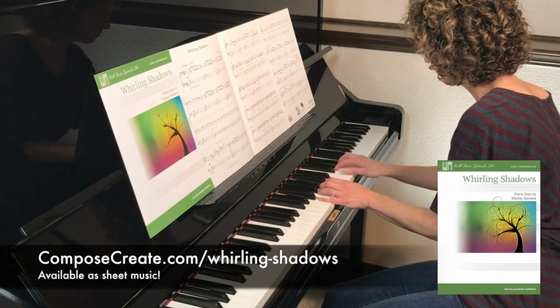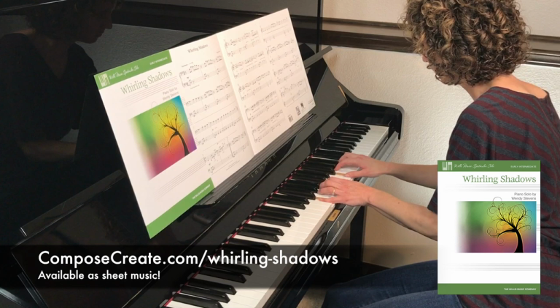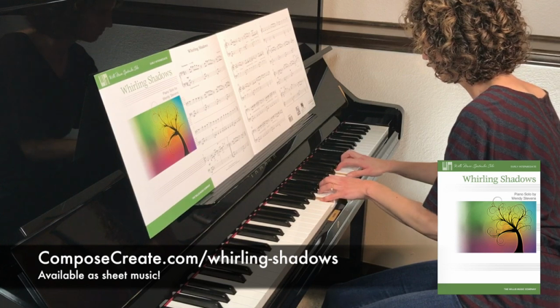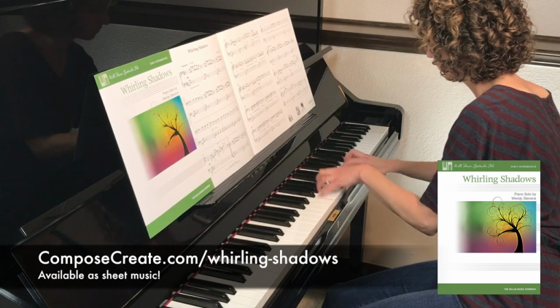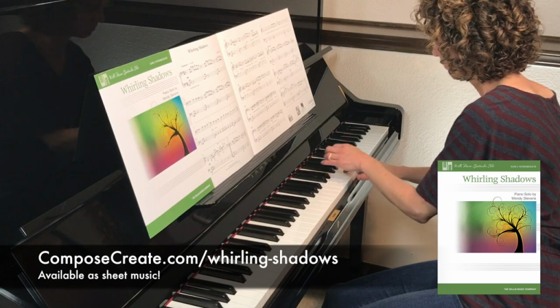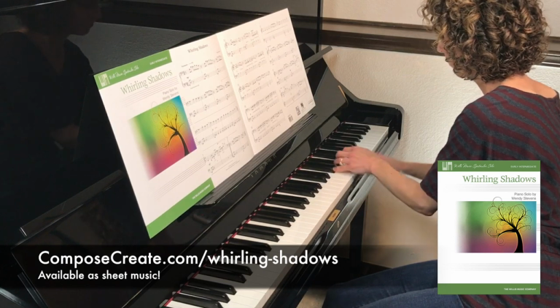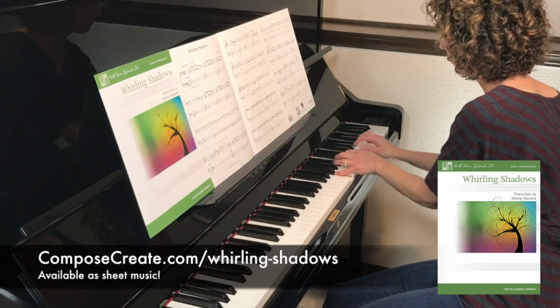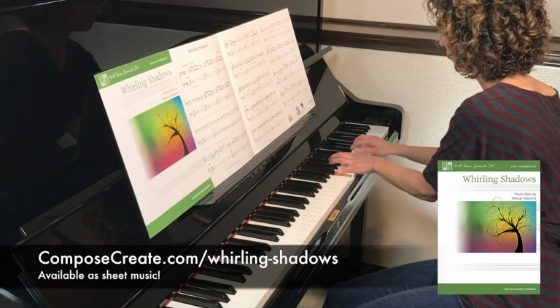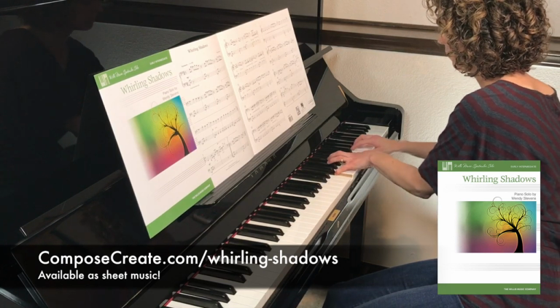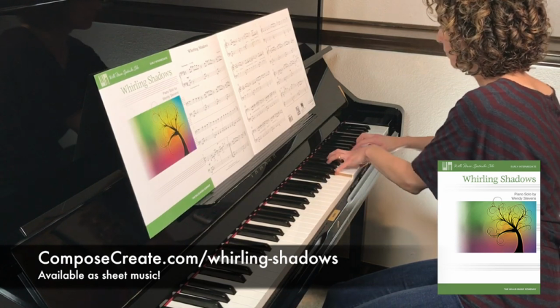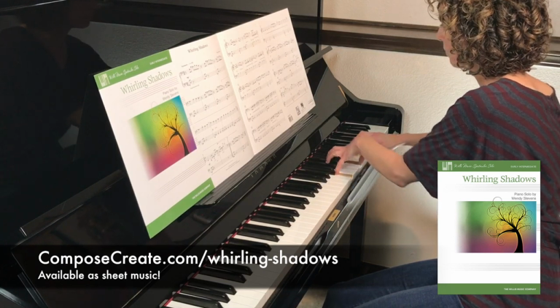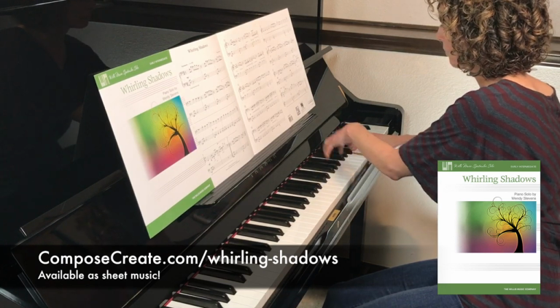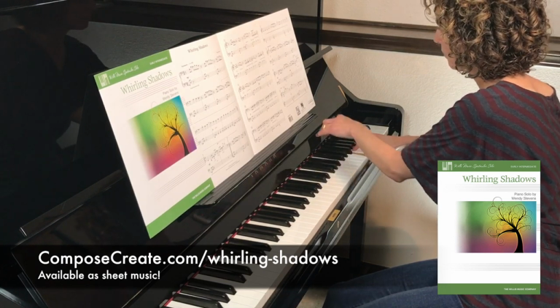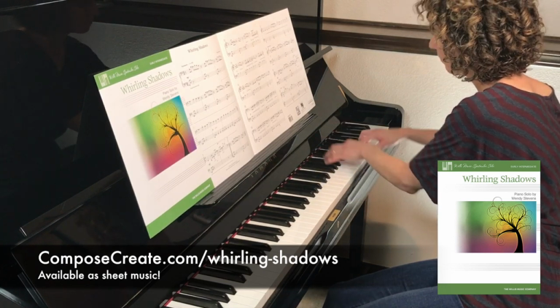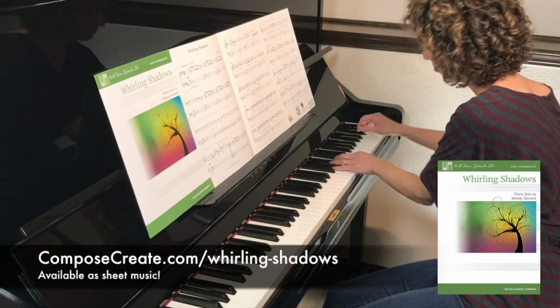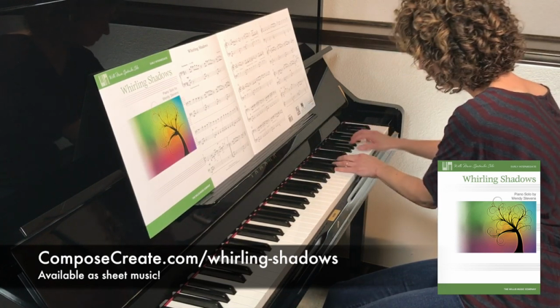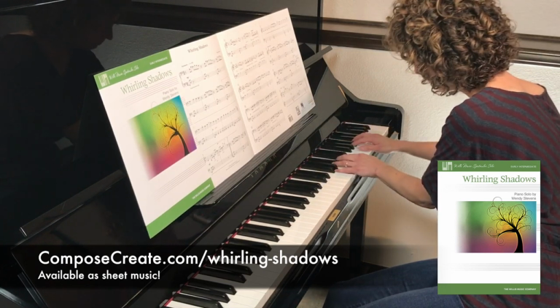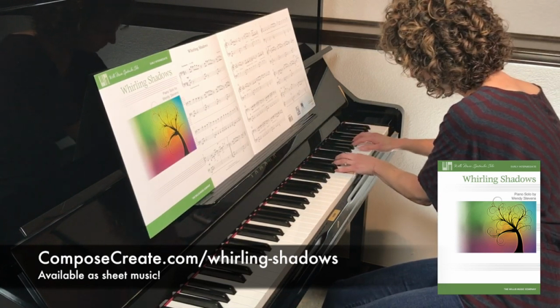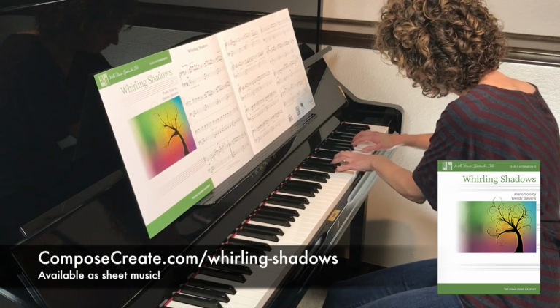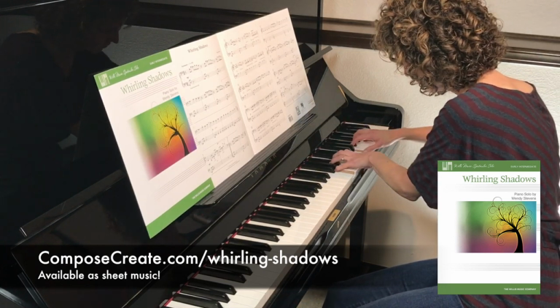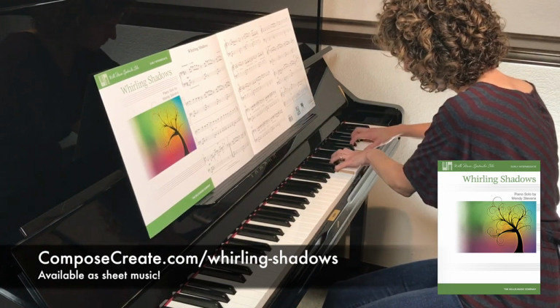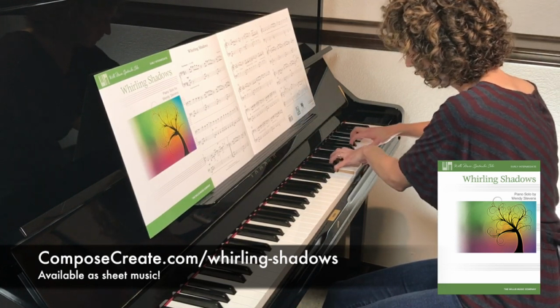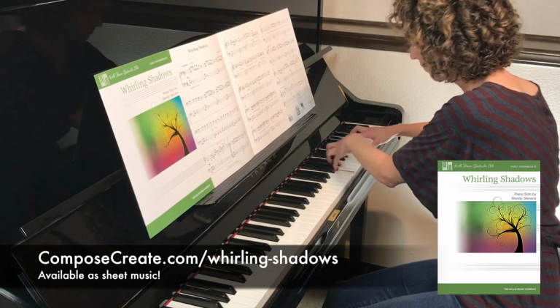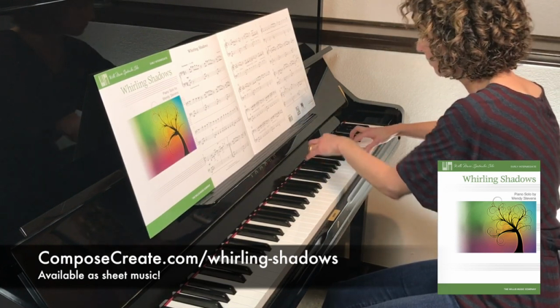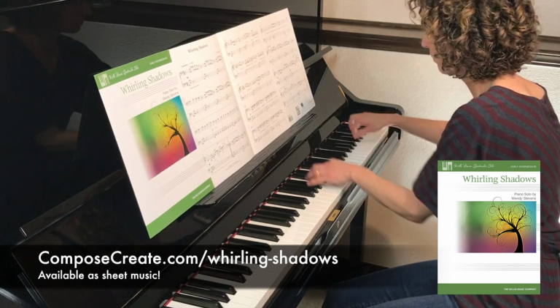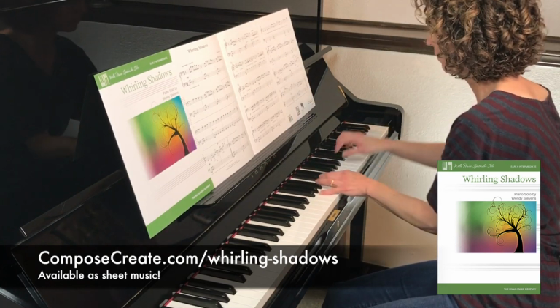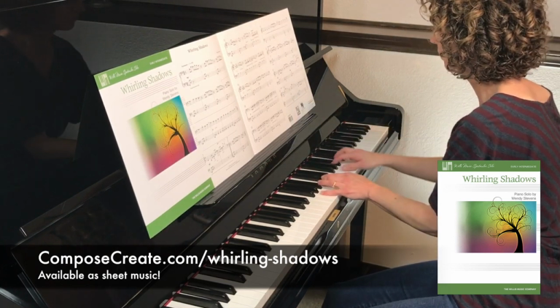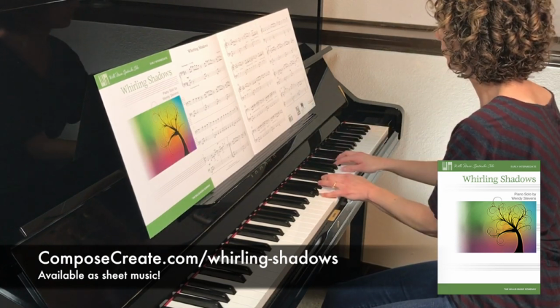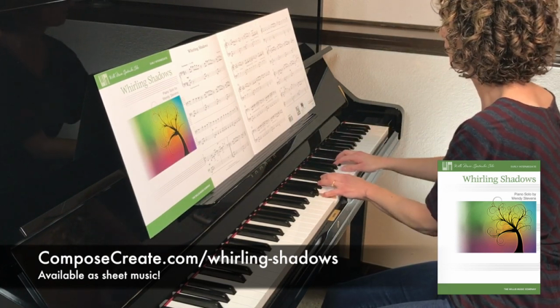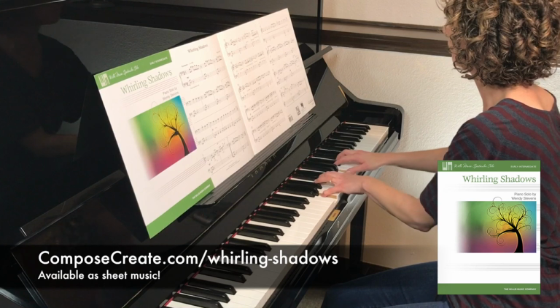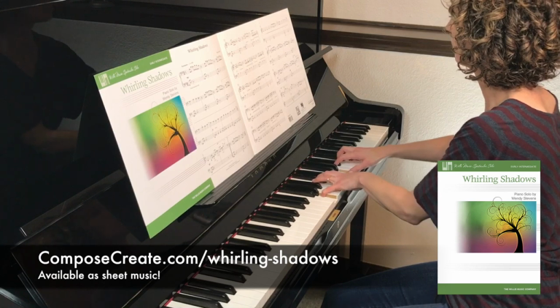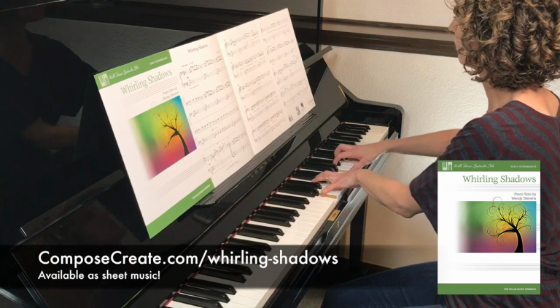Get Whirling Shadows sheet music from ComposeCreate.com.